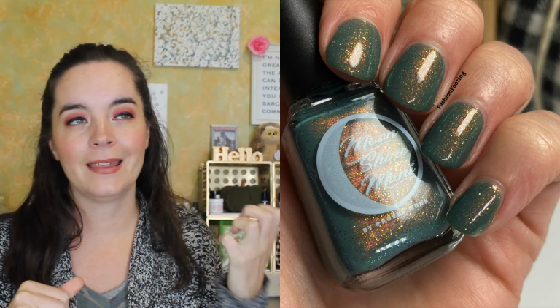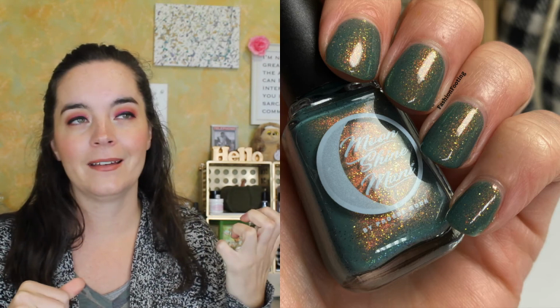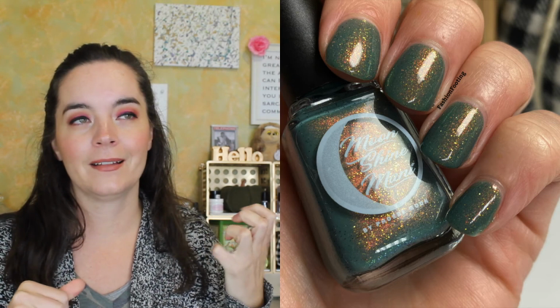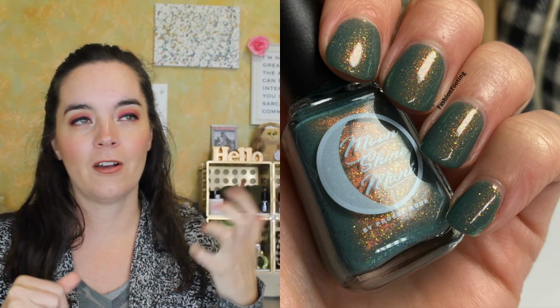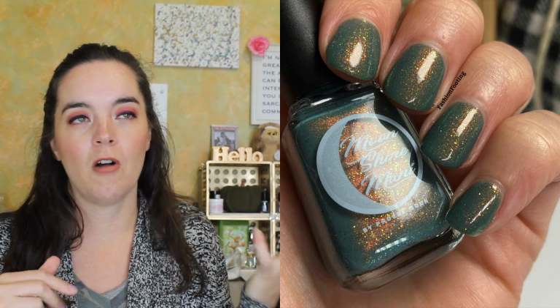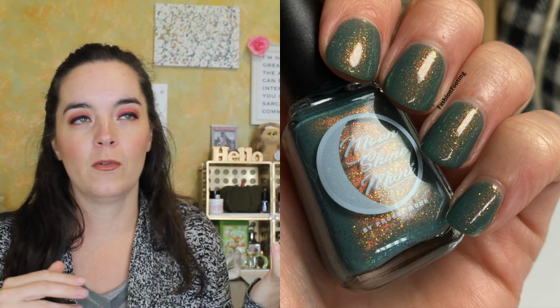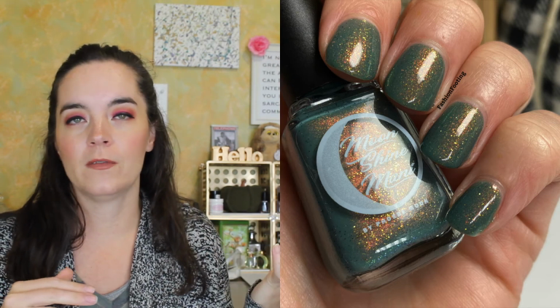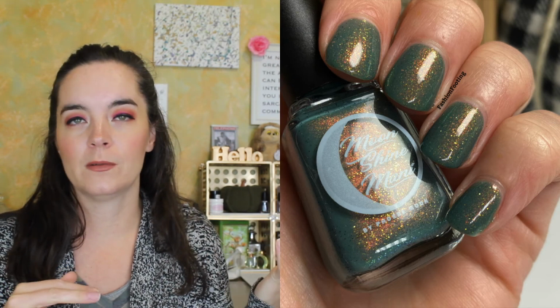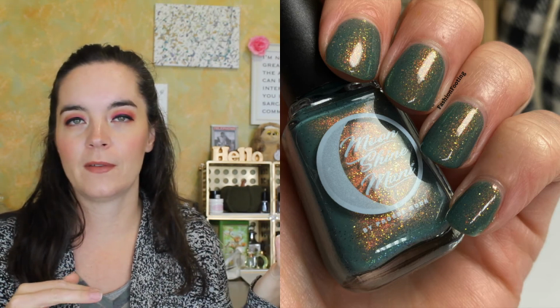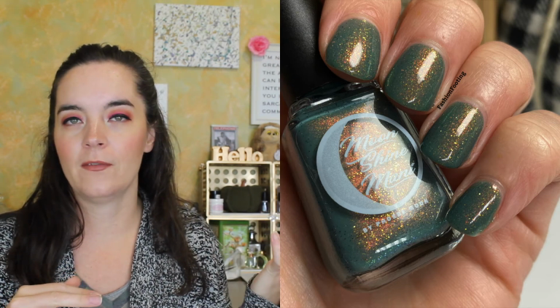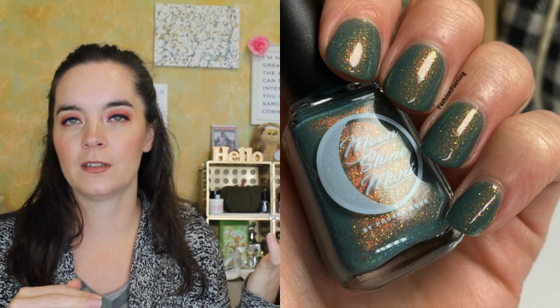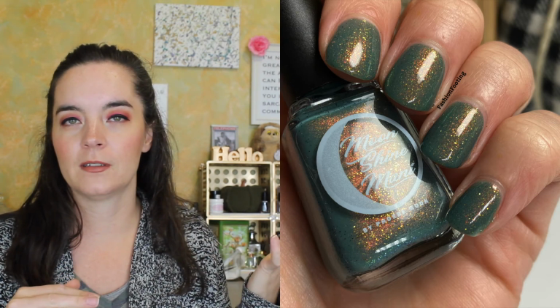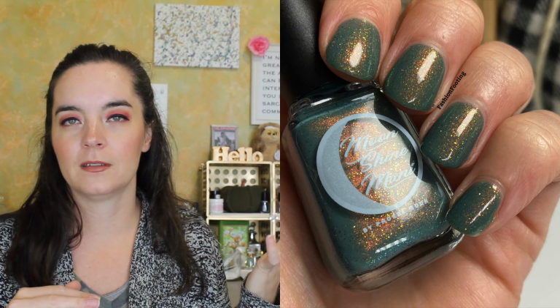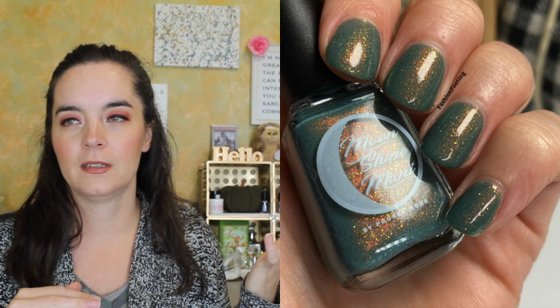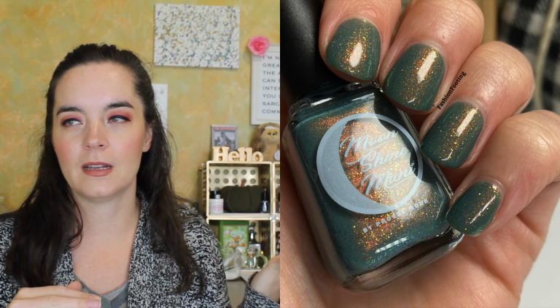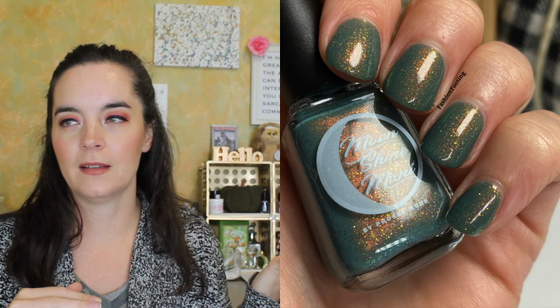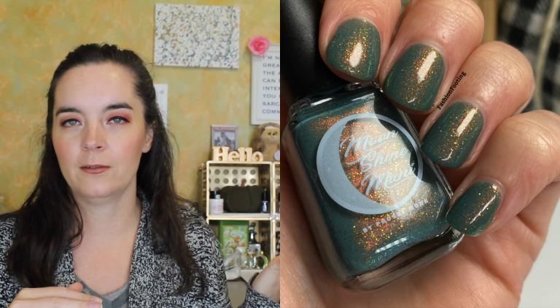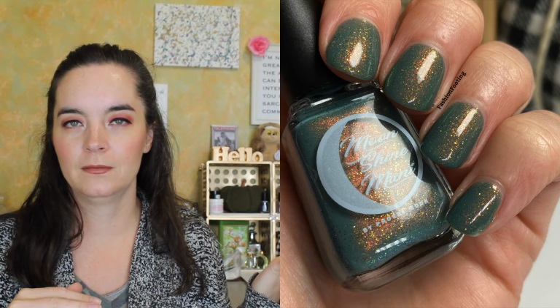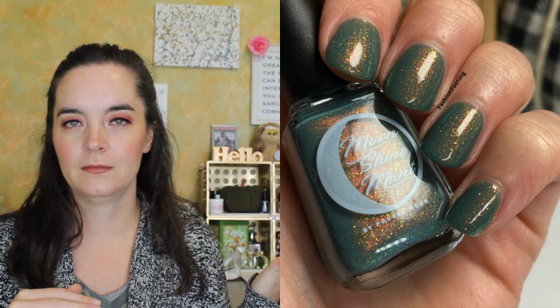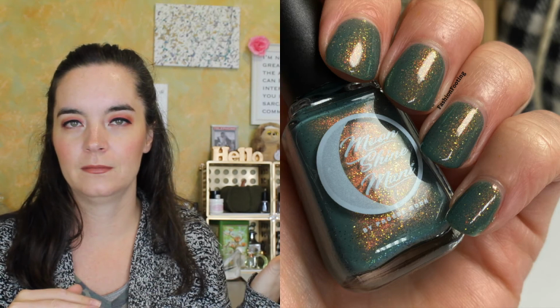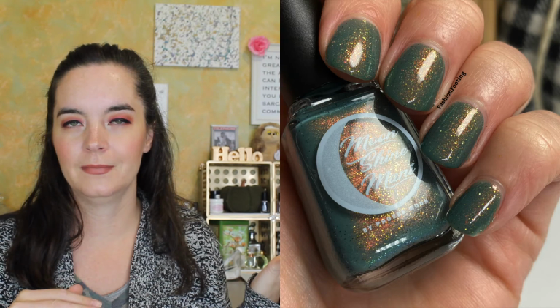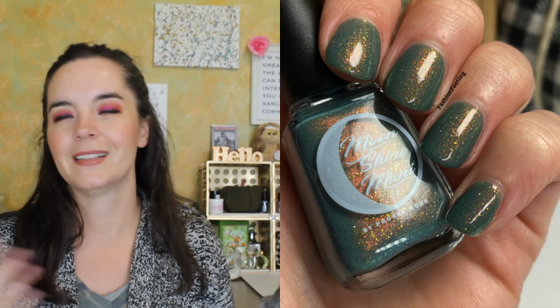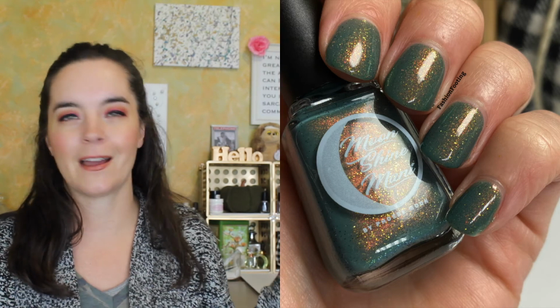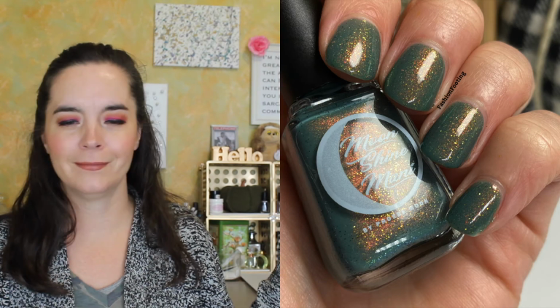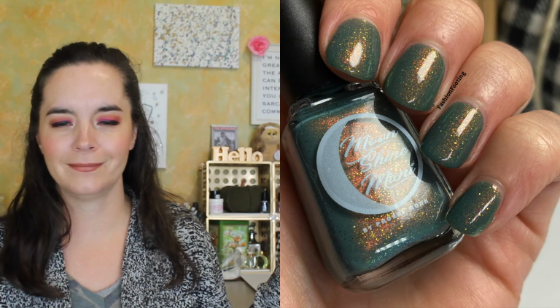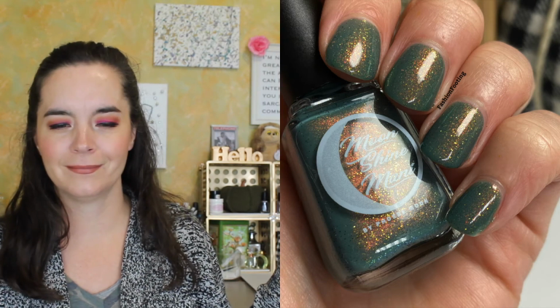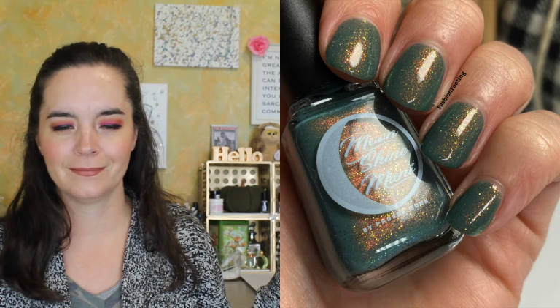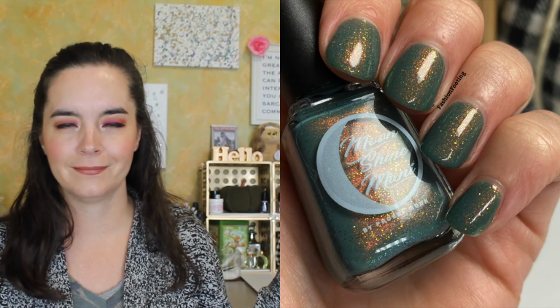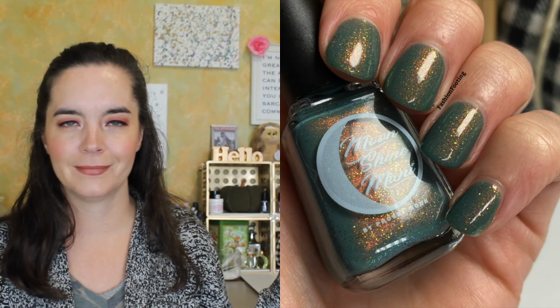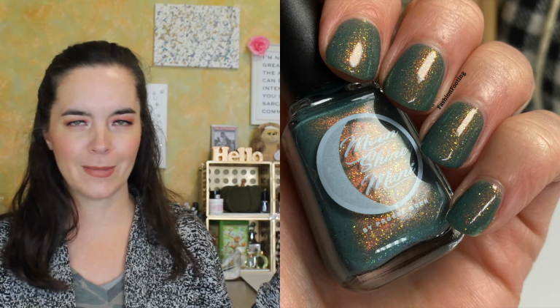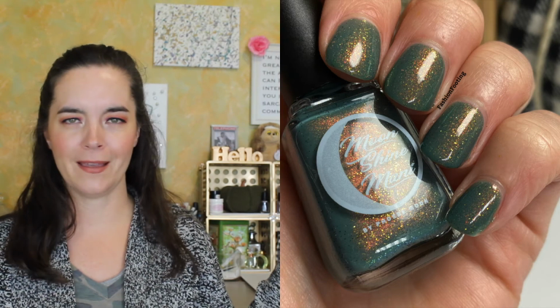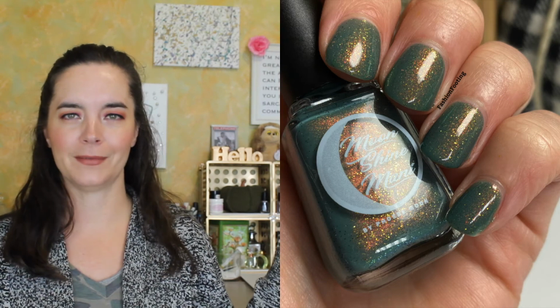I think all four of these are my favorites. Is that allowed? It's allowed — it's my life.